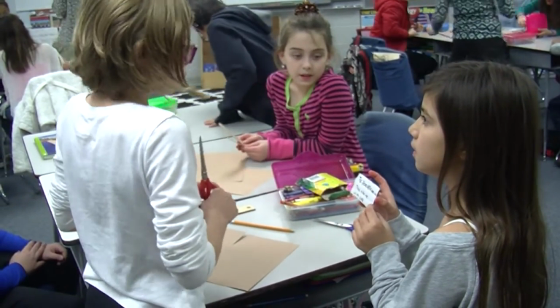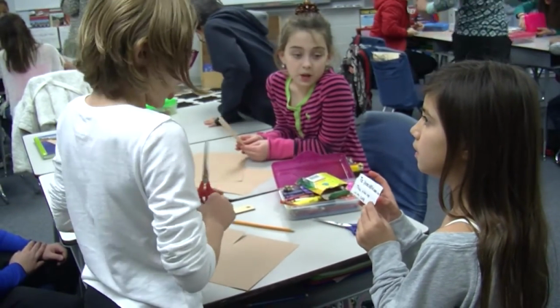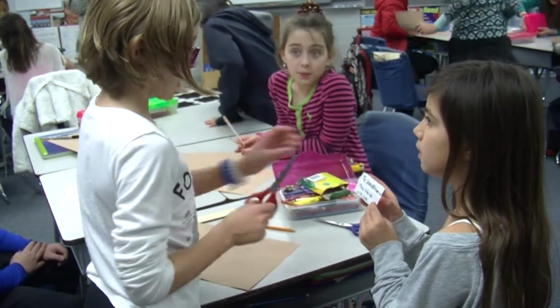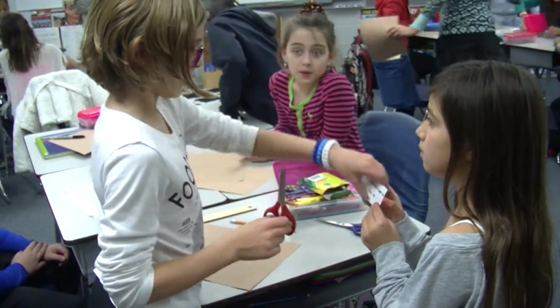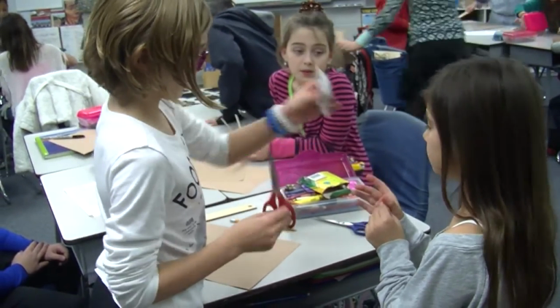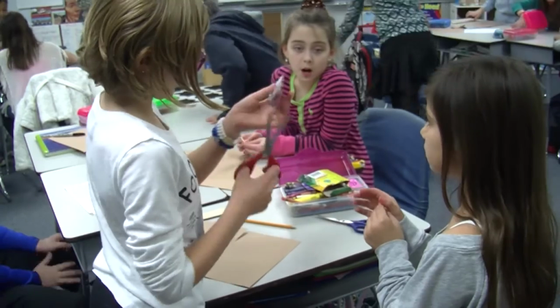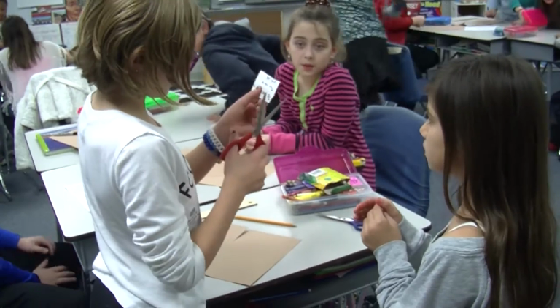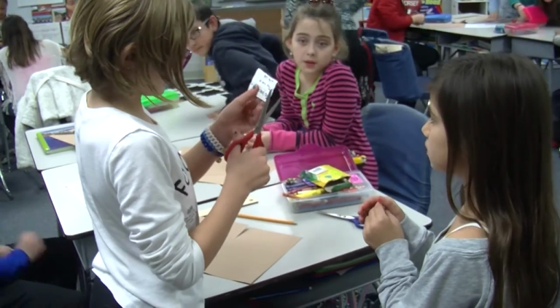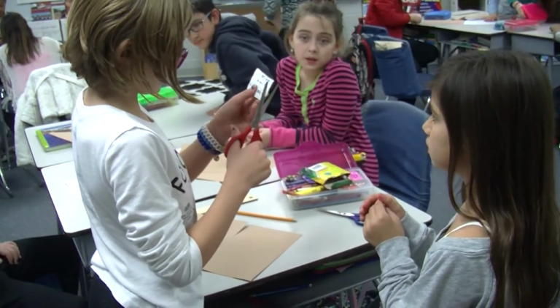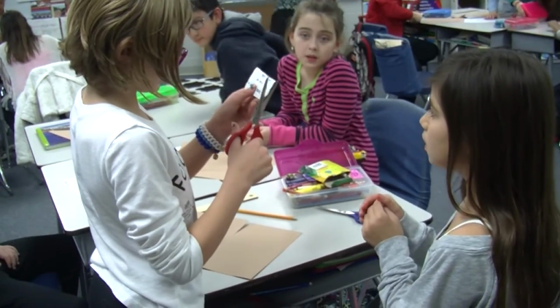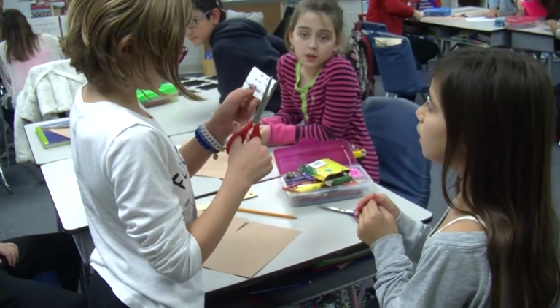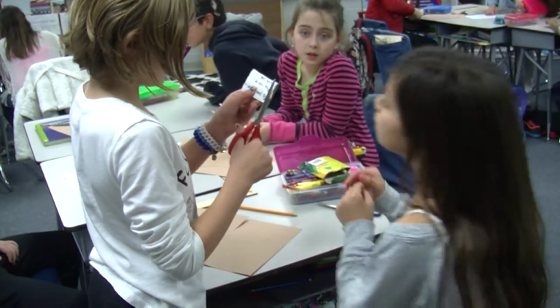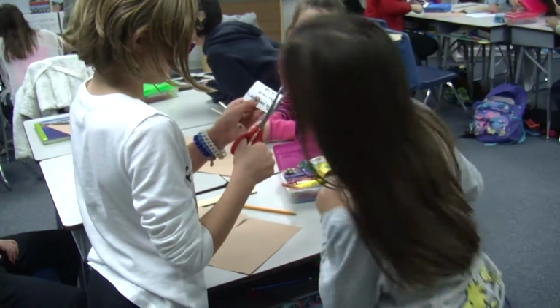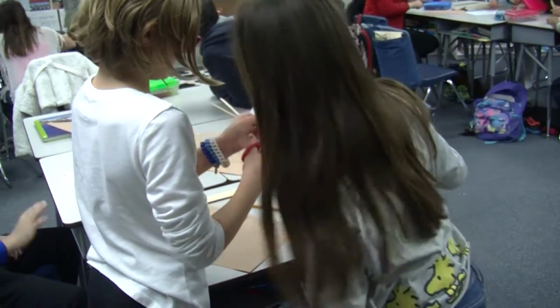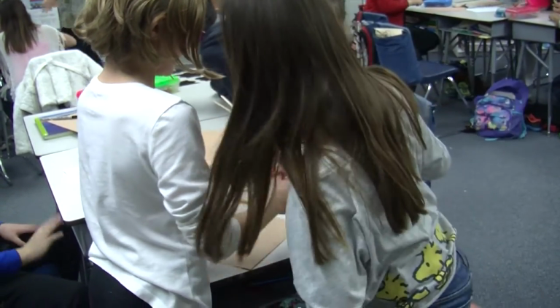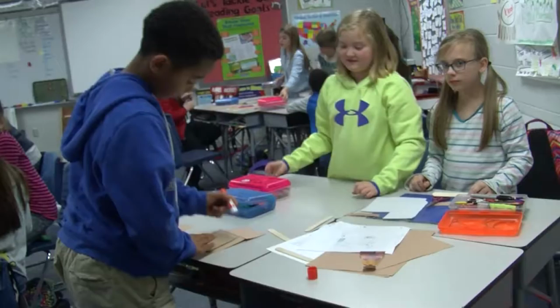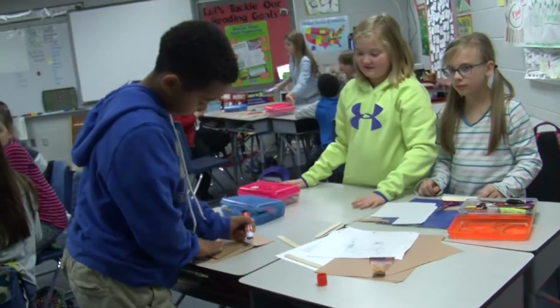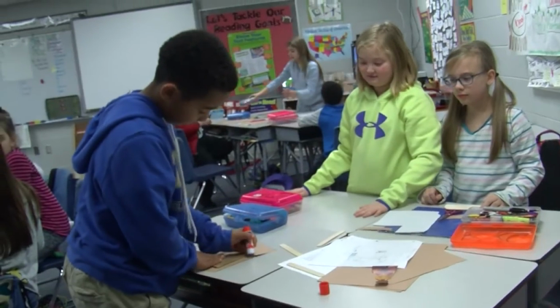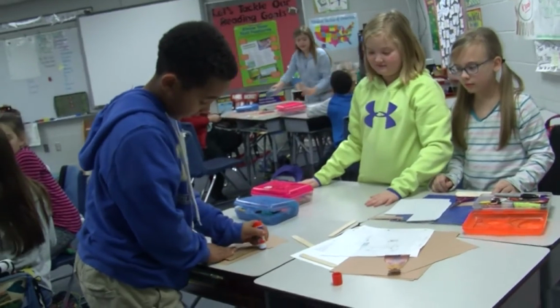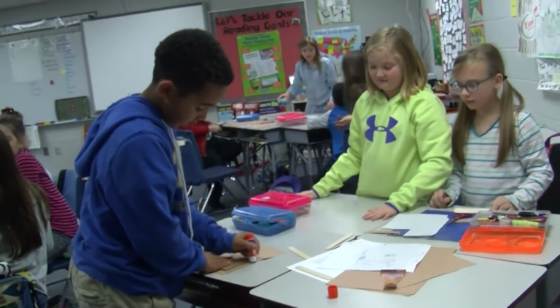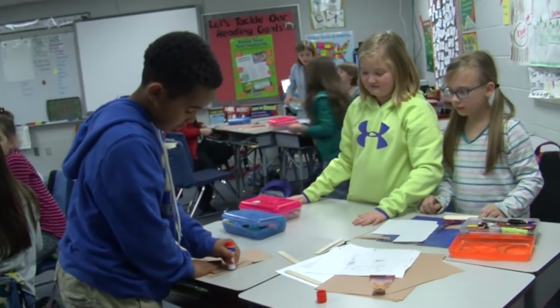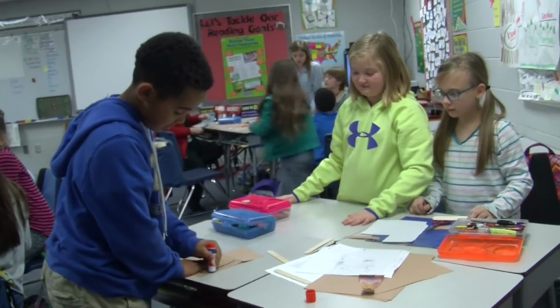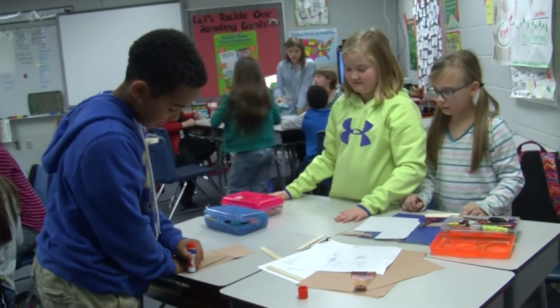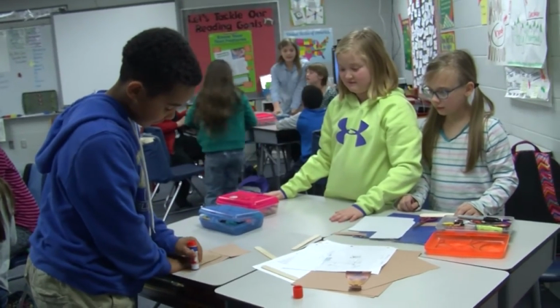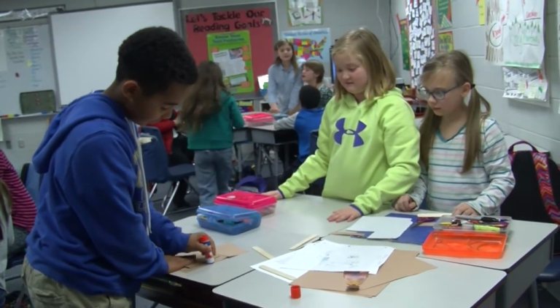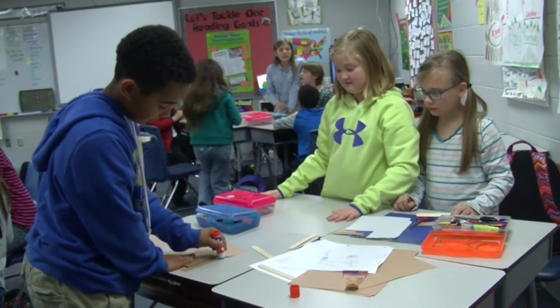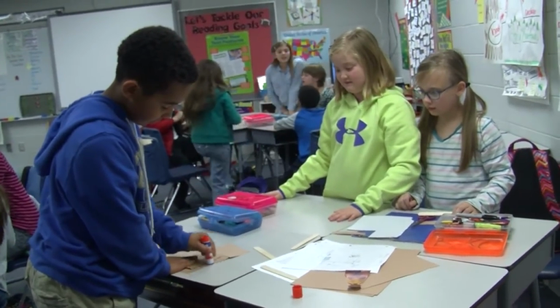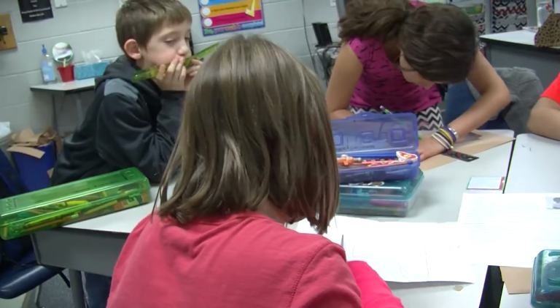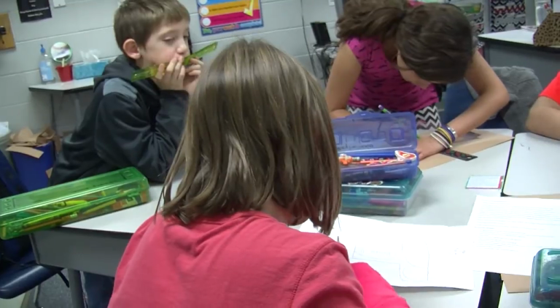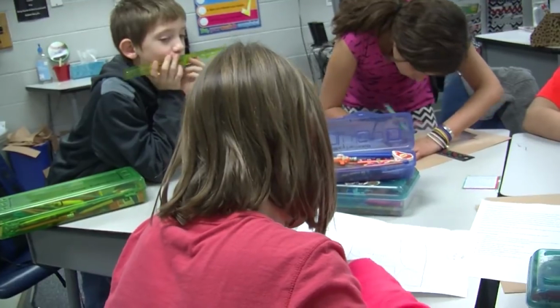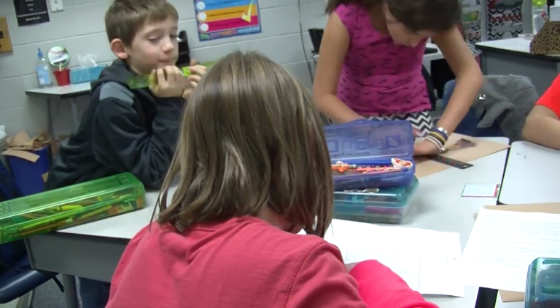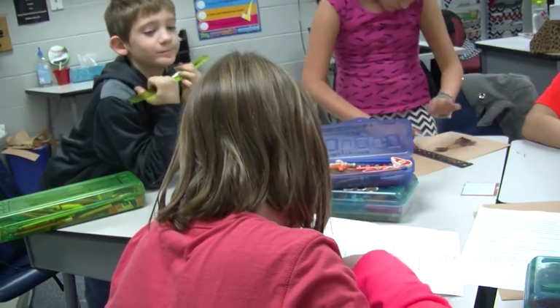I actually teach reading — fourth grade reading — so we're just incorporating a STEM challenge within our historical fiction unit.